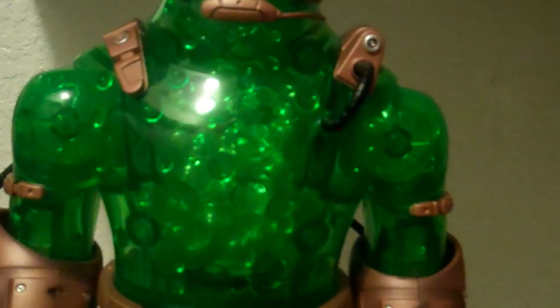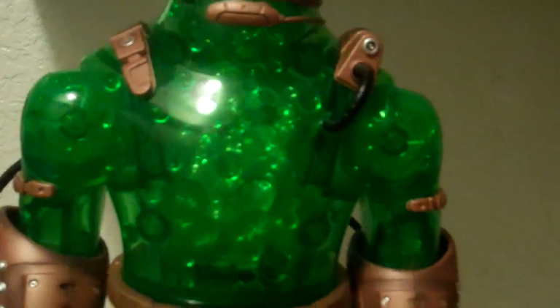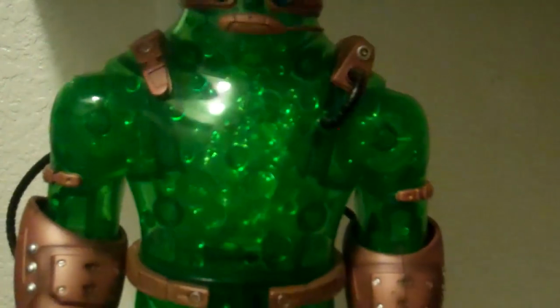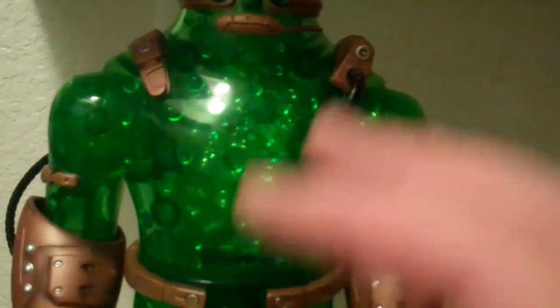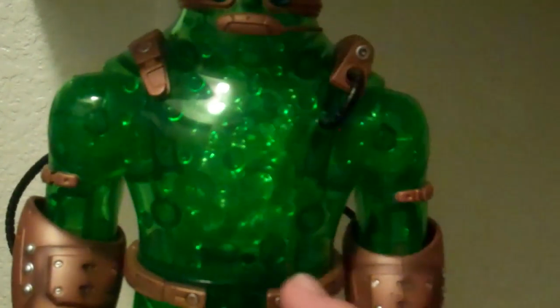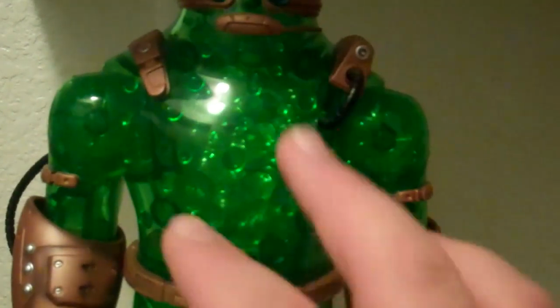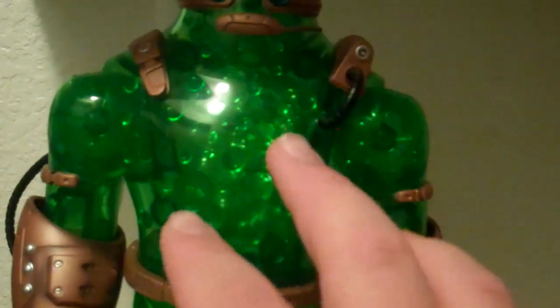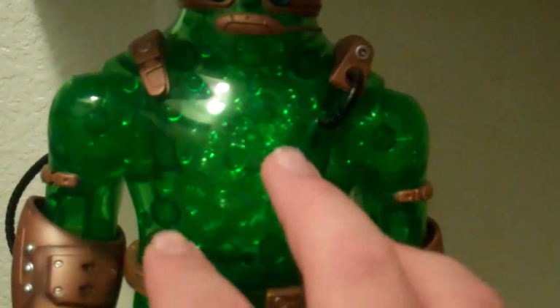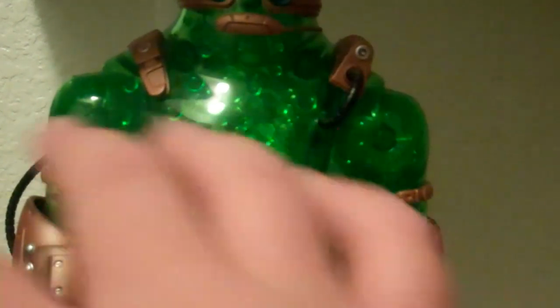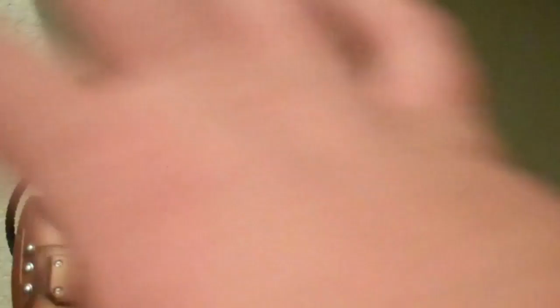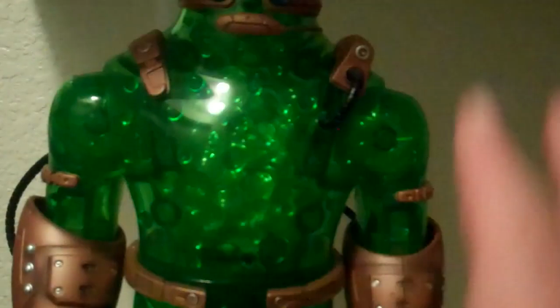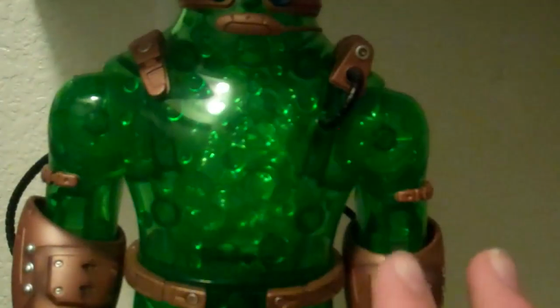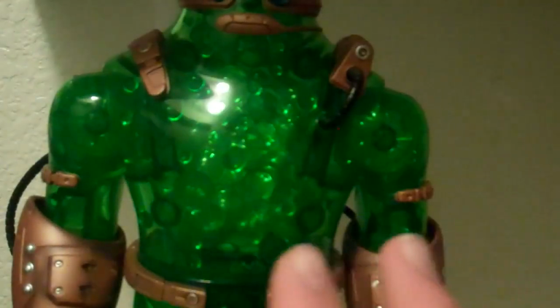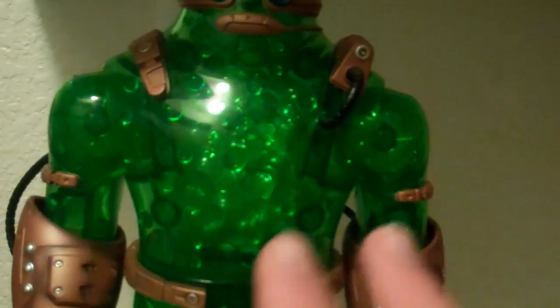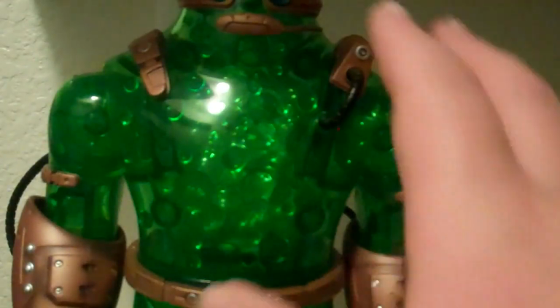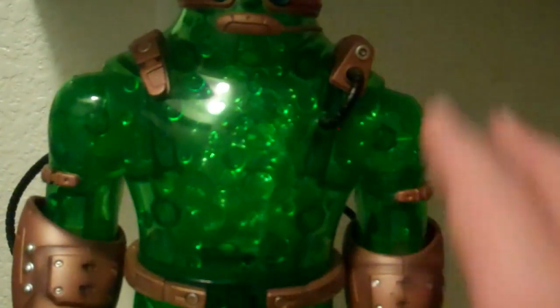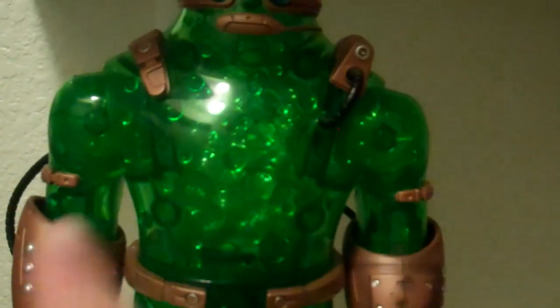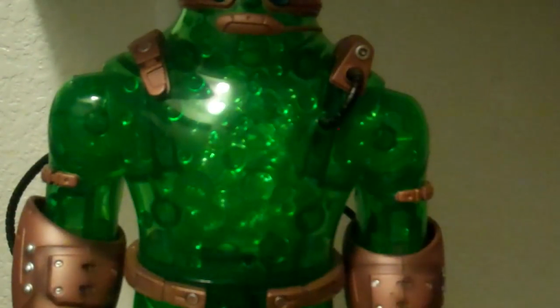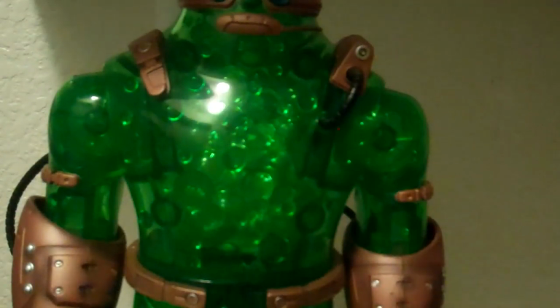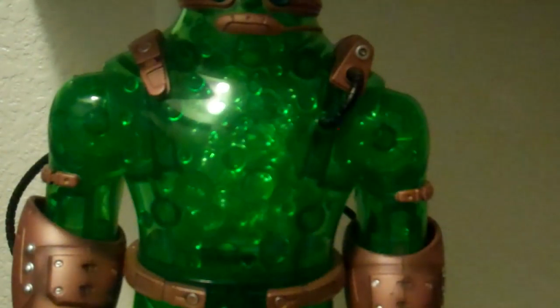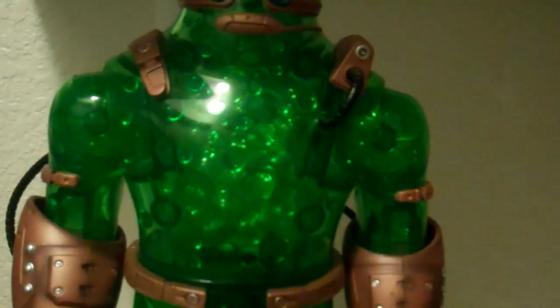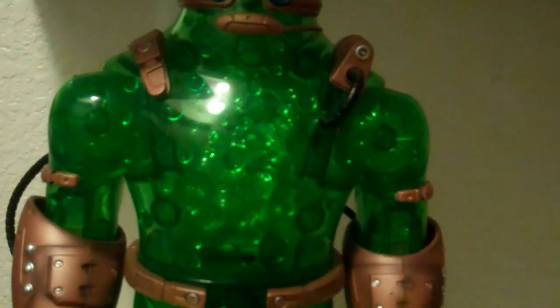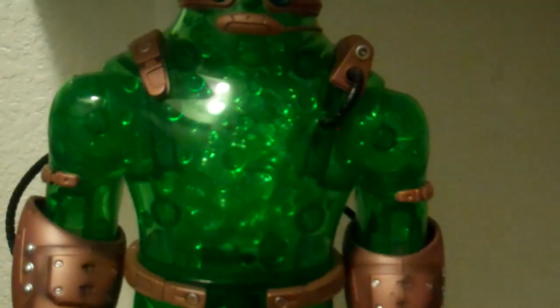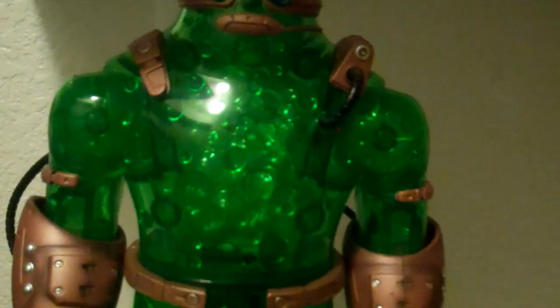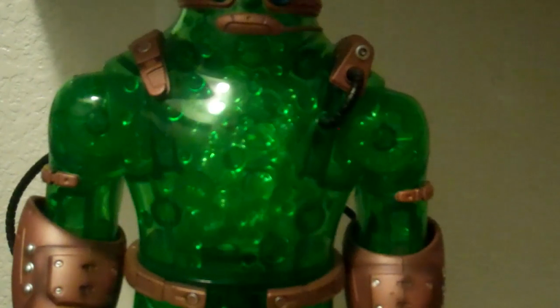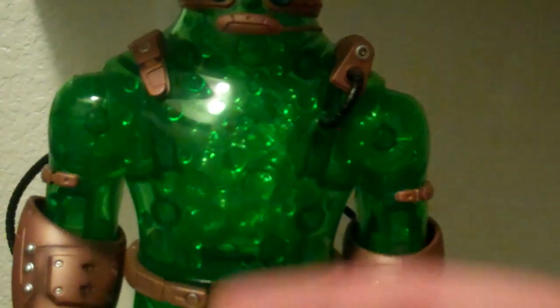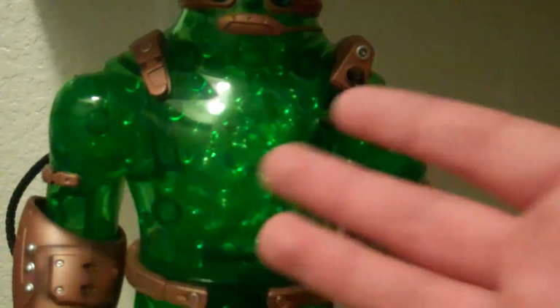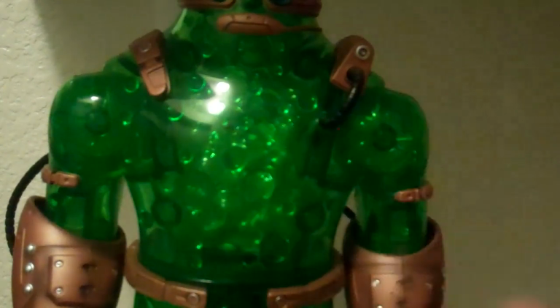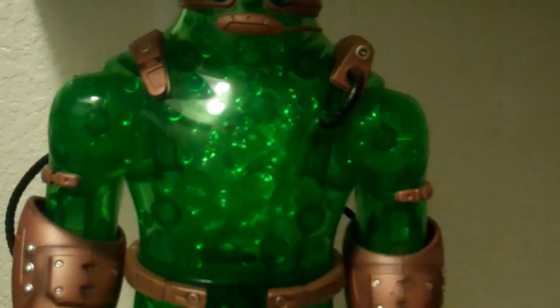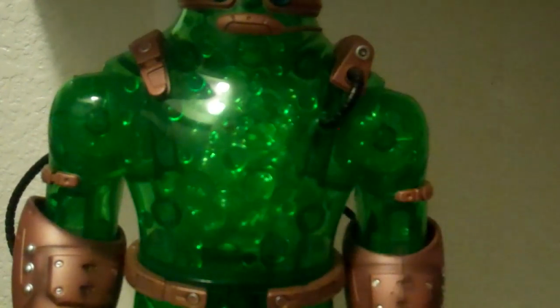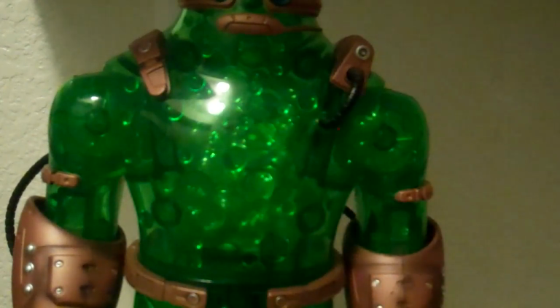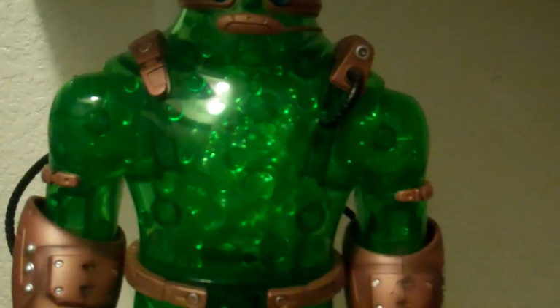Unfortunately, they only did that in the chest — they didn't go around and do it in the arms or legs, unfortunately. But still, it works there.